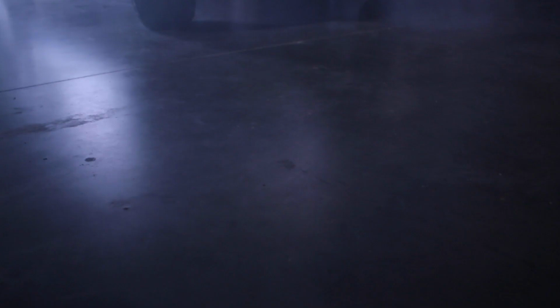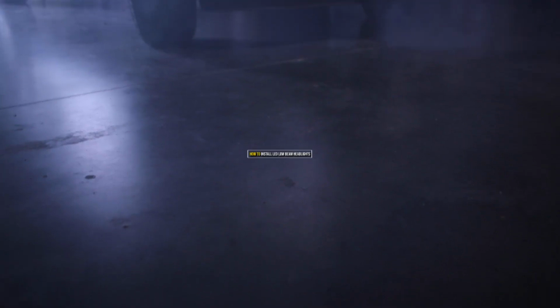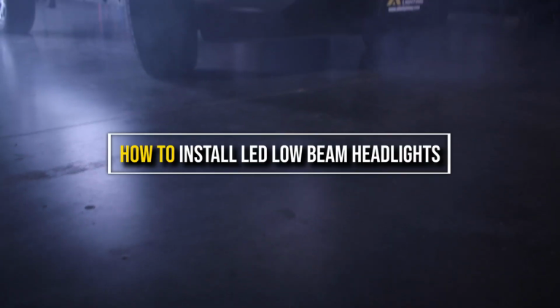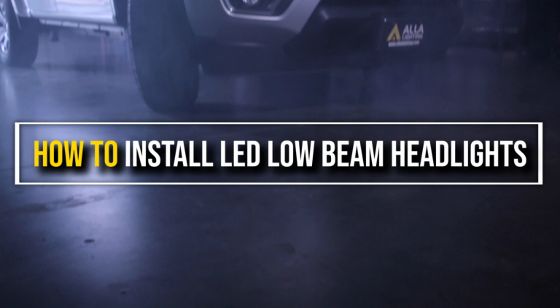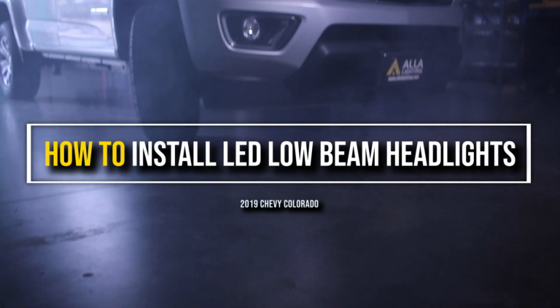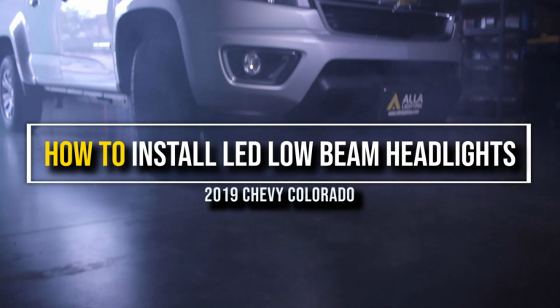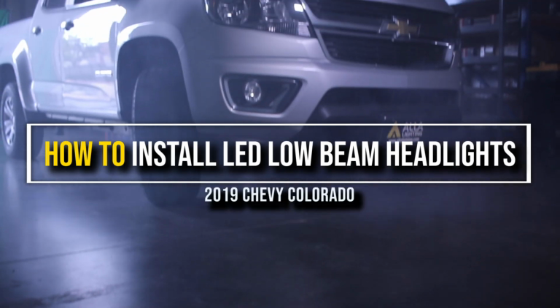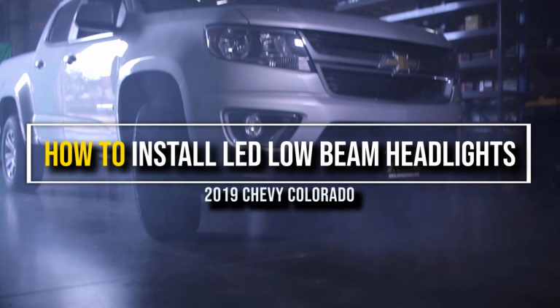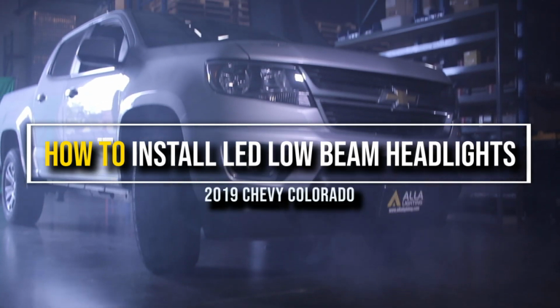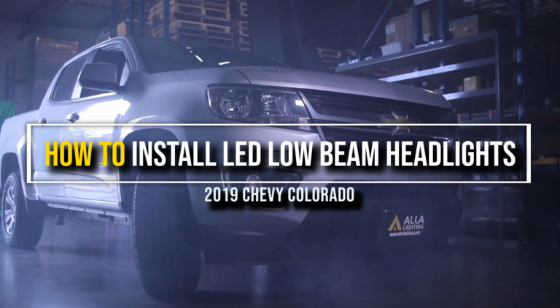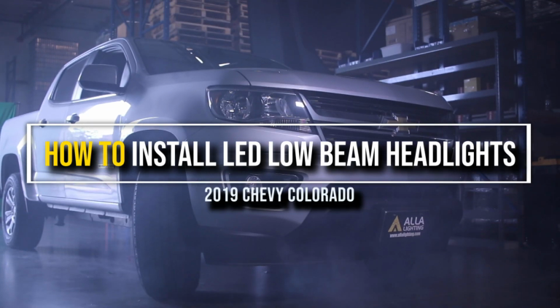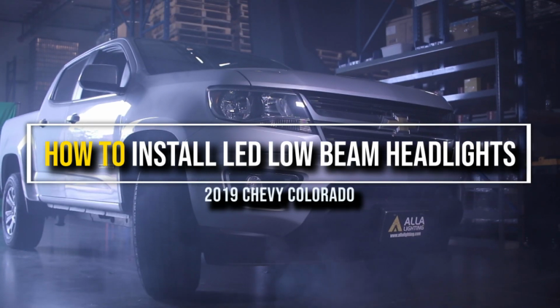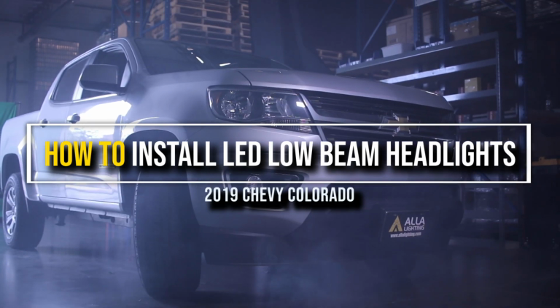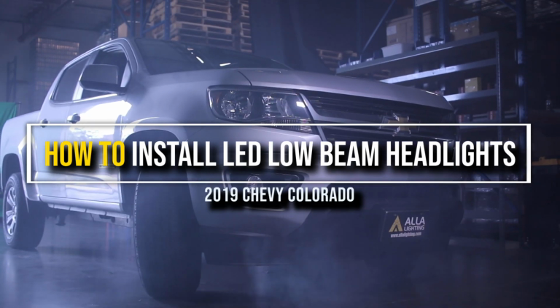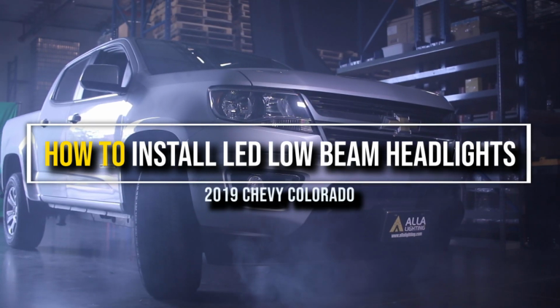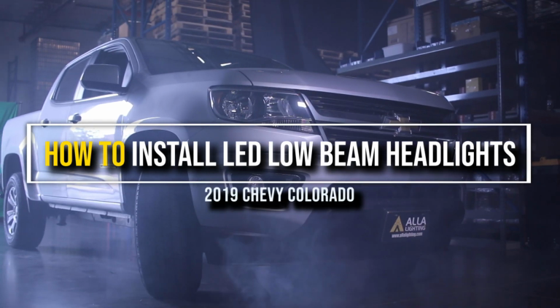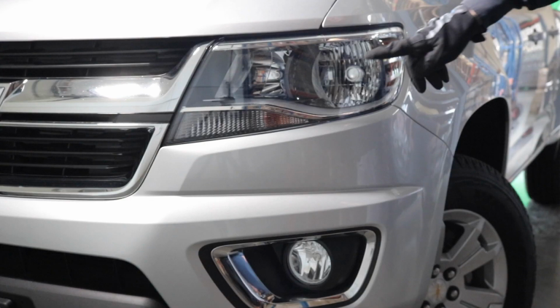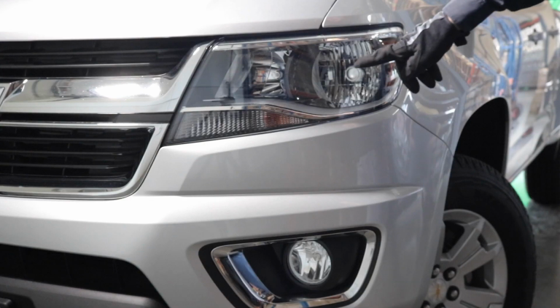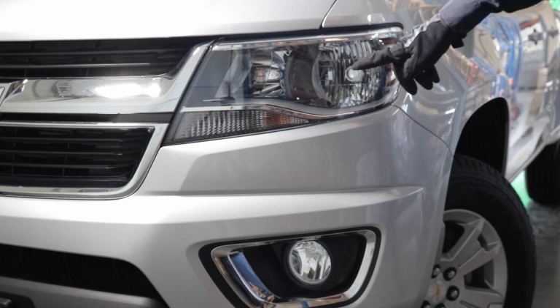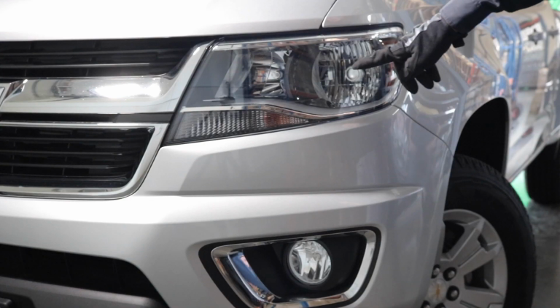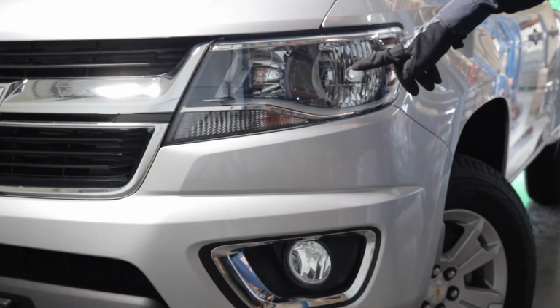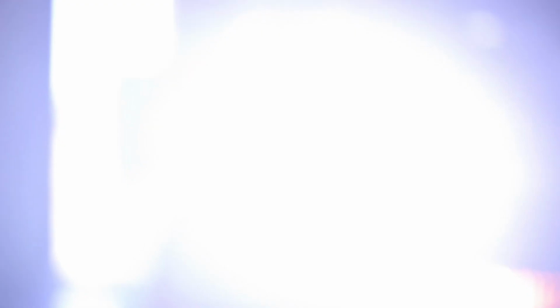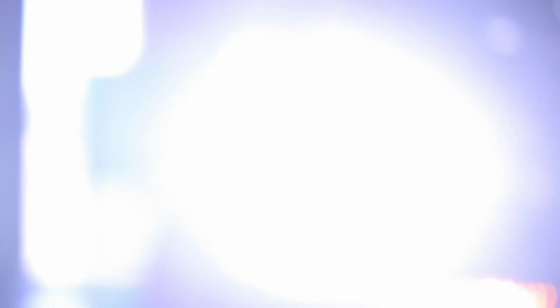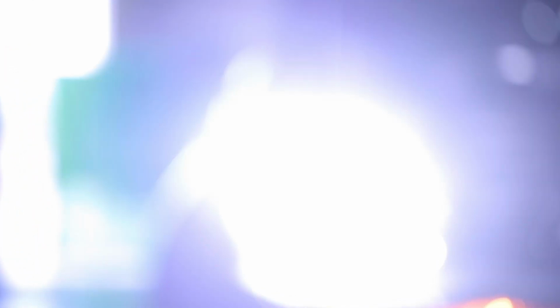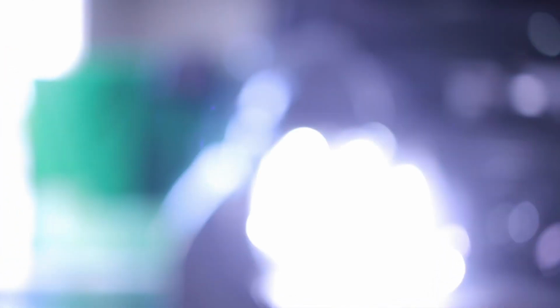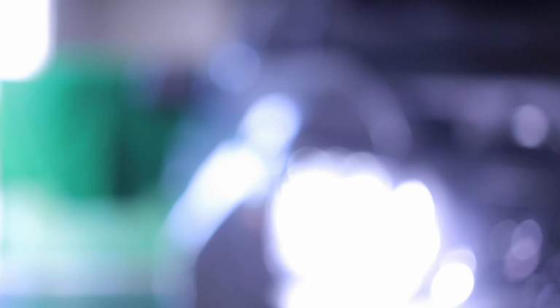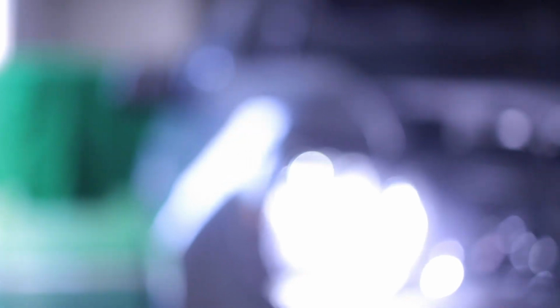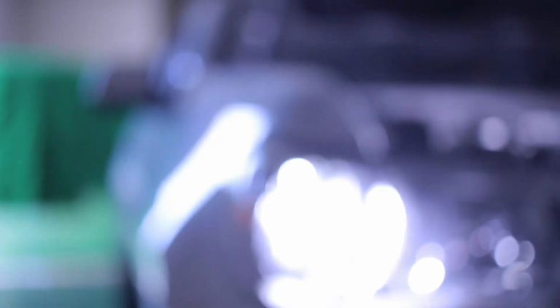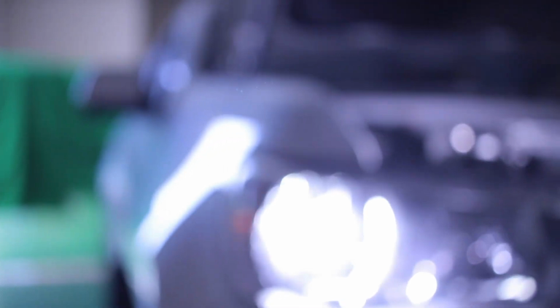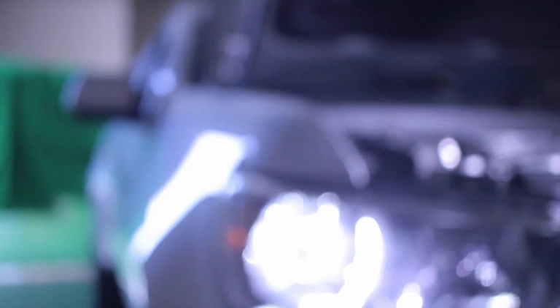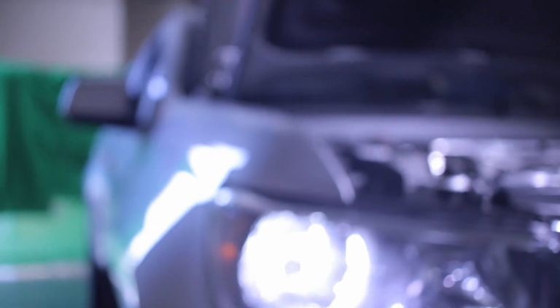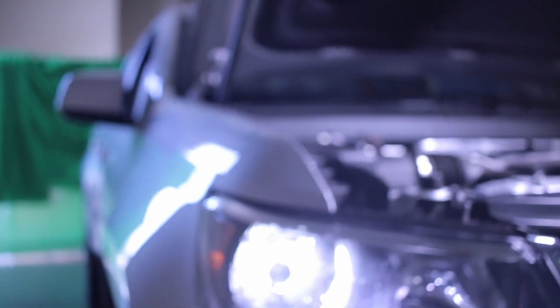In this video, we will be installing AYLA lighting low beam LED headlights on a 2019 Chevy Colorado.